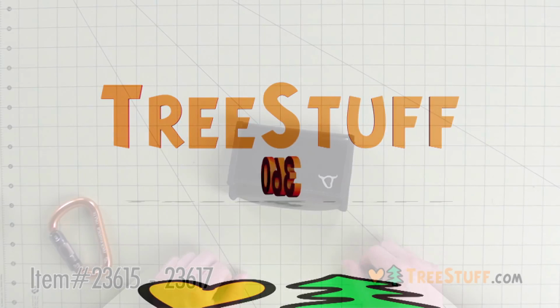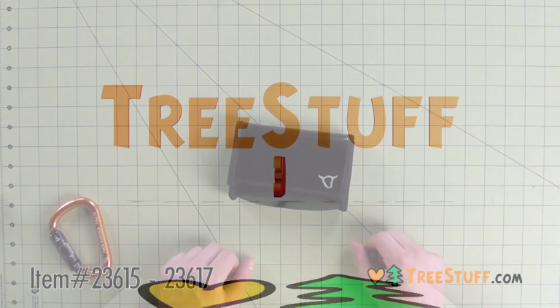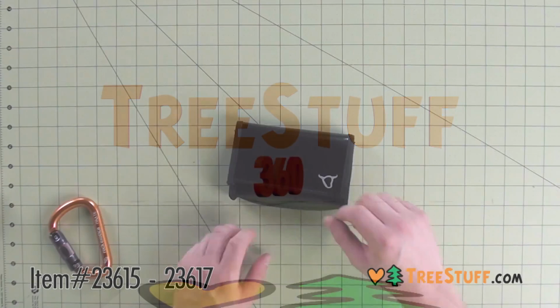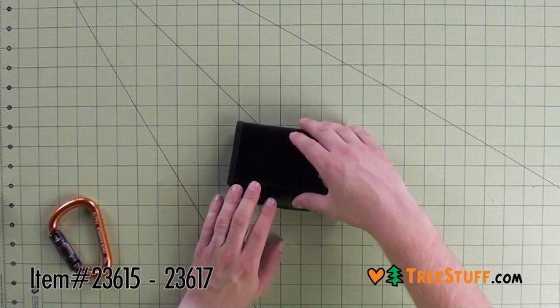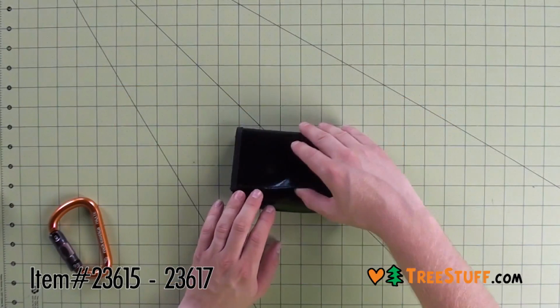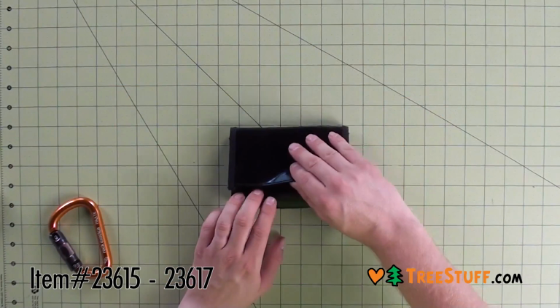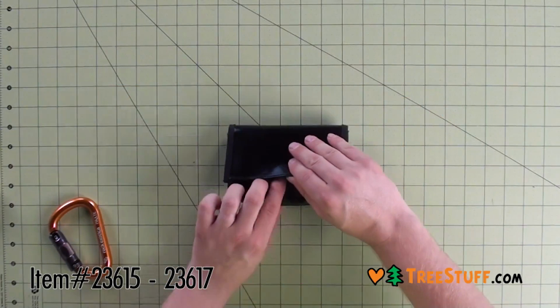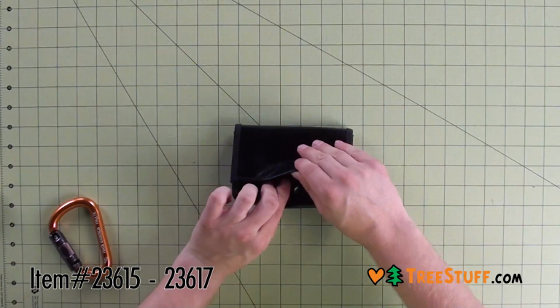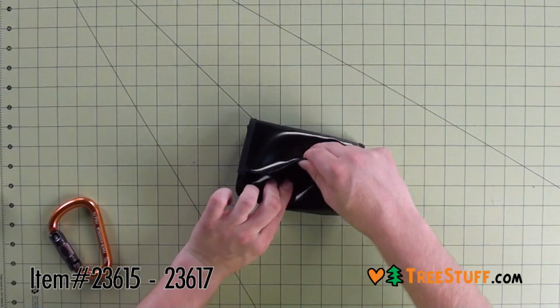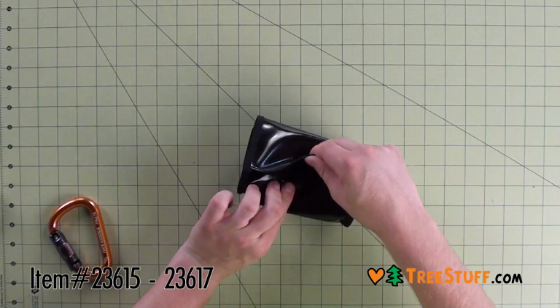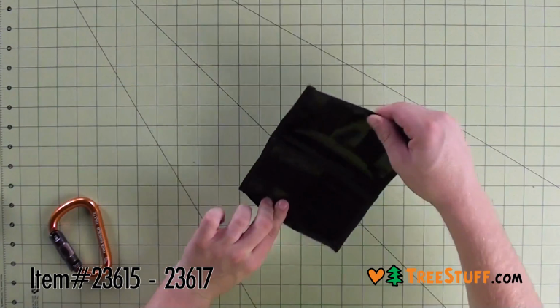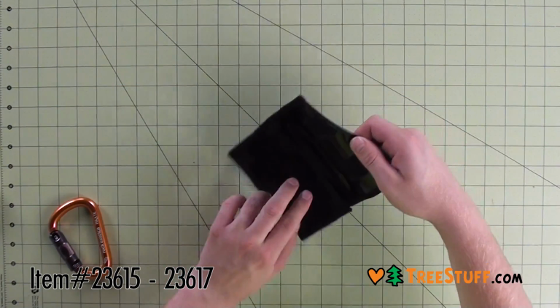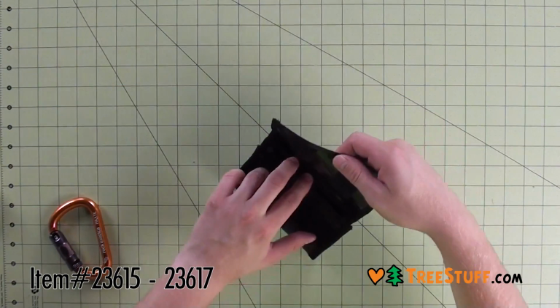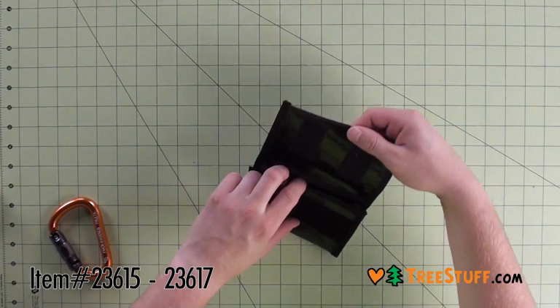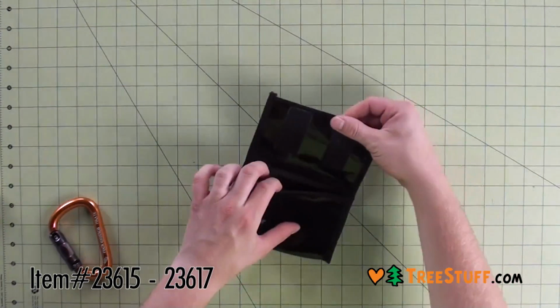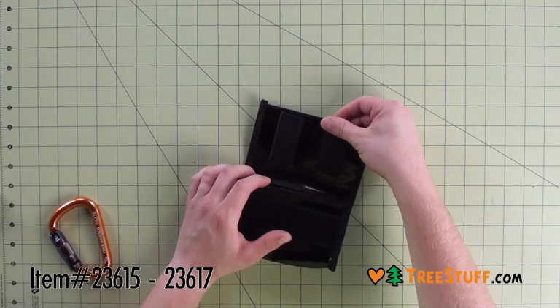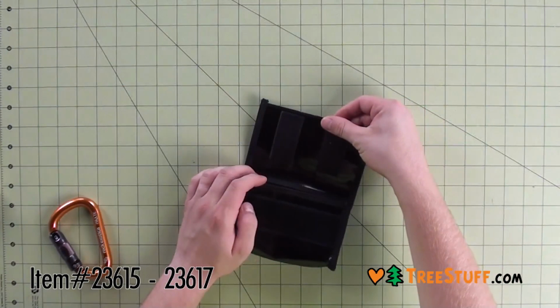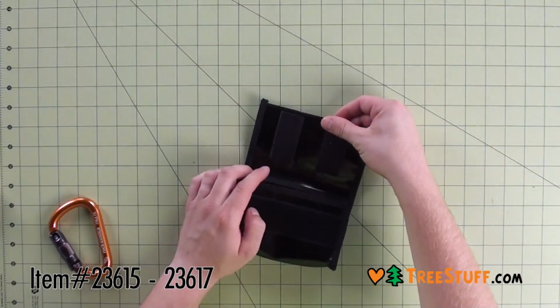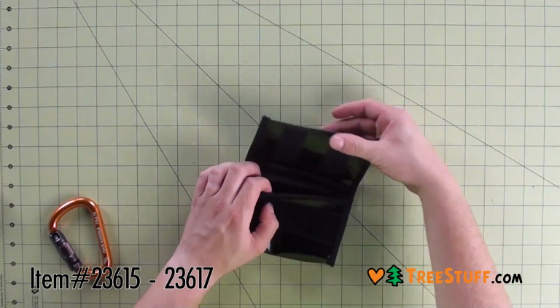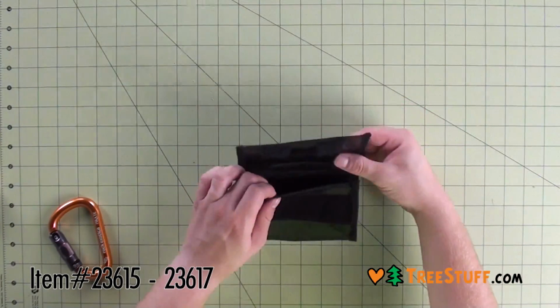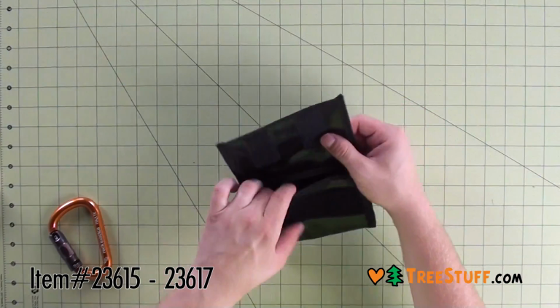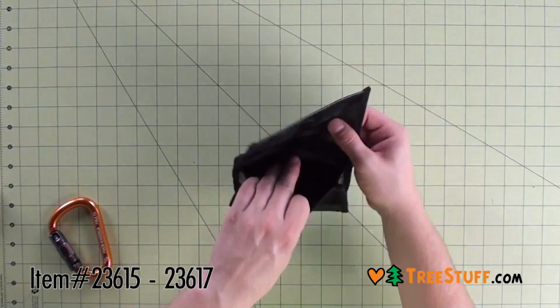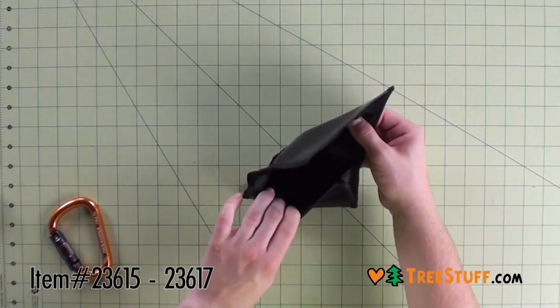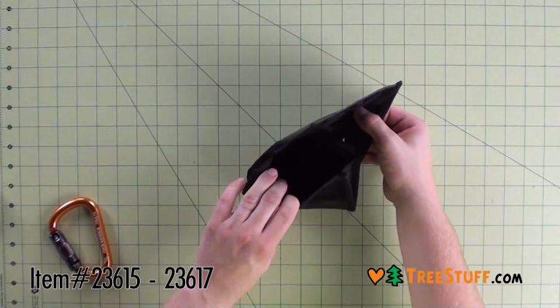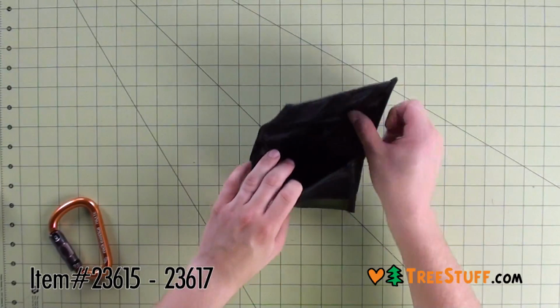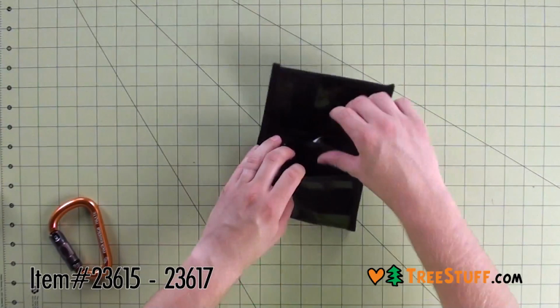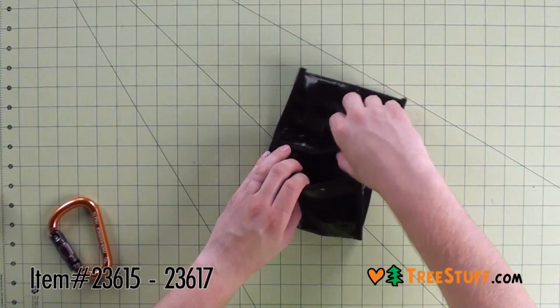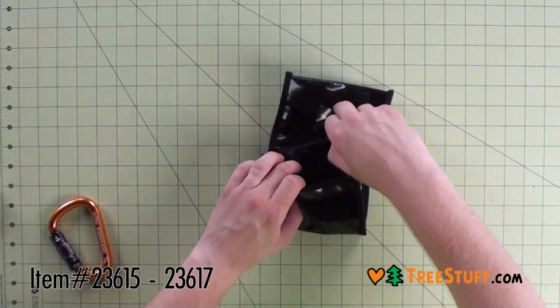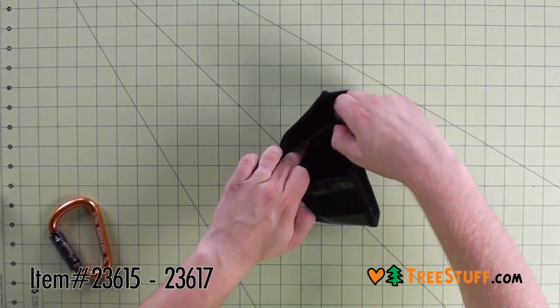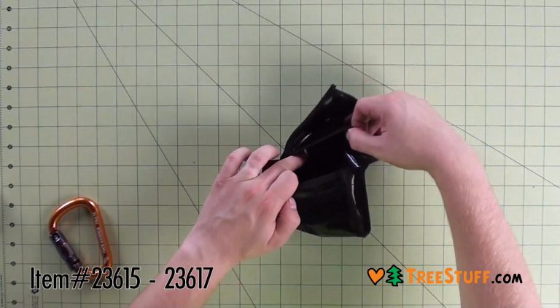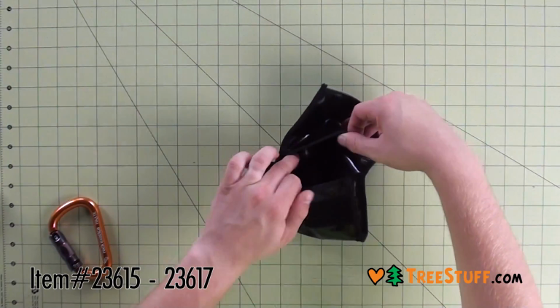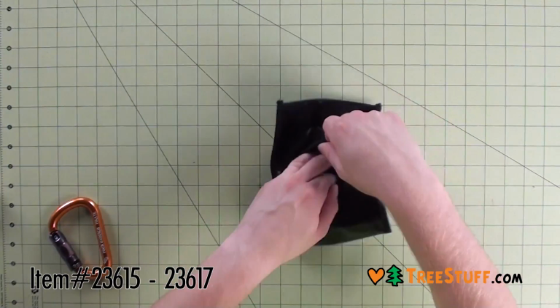The Silver Bowl belt pouch is a small and simple pouch made out of a tough tarp to keep your phone, wallet, and other small items safe.